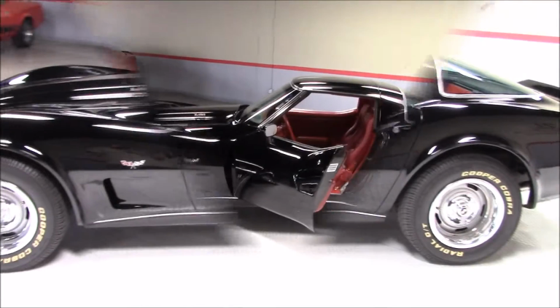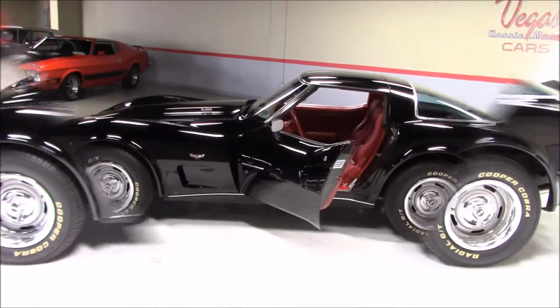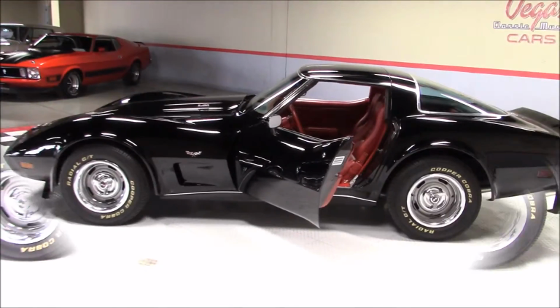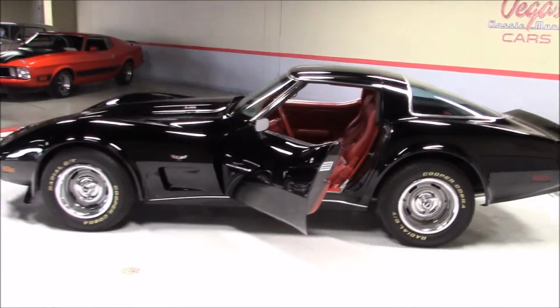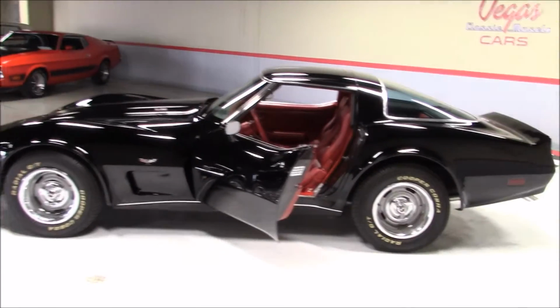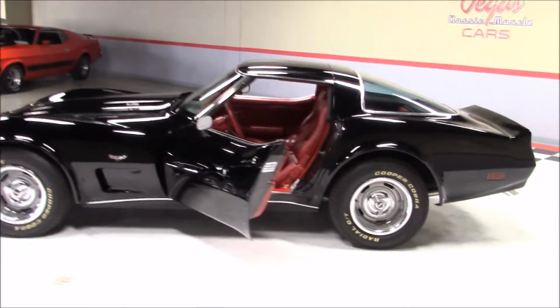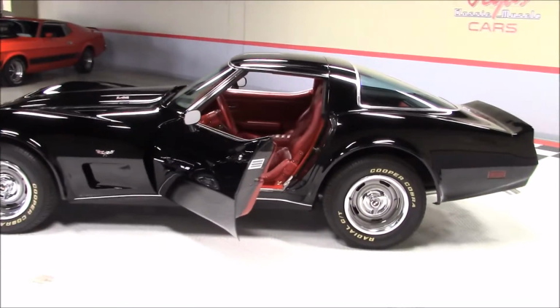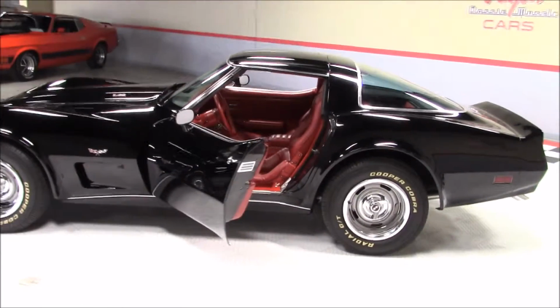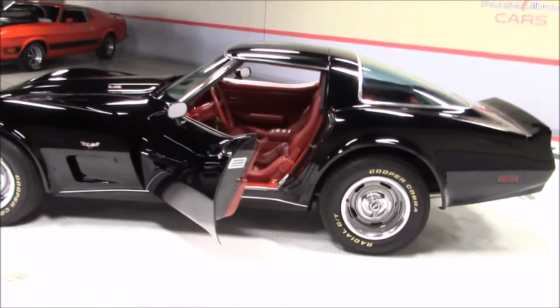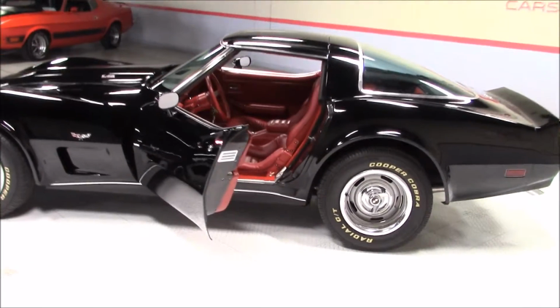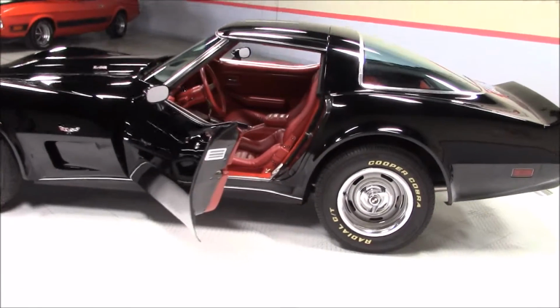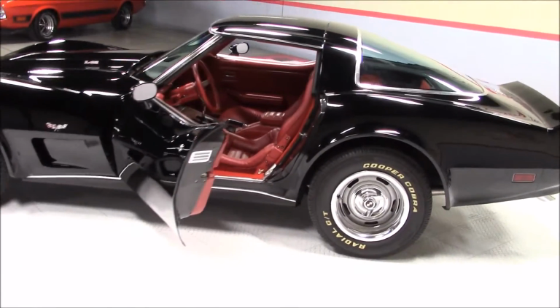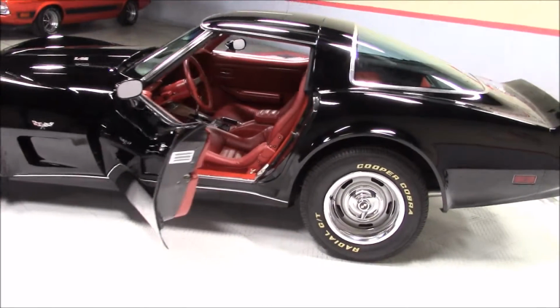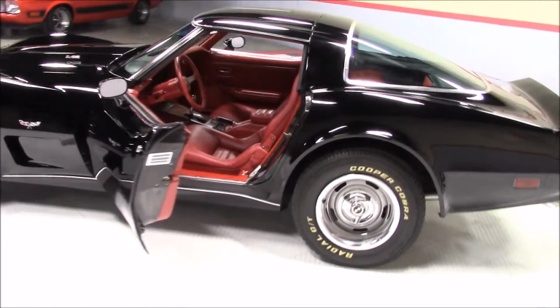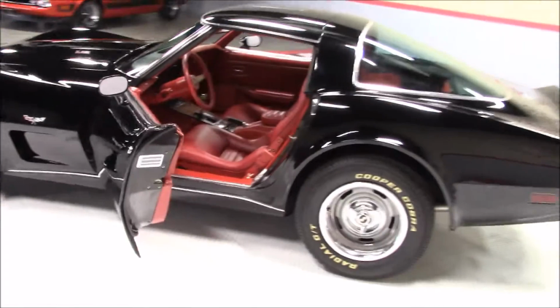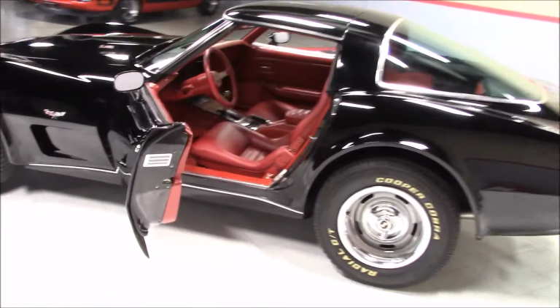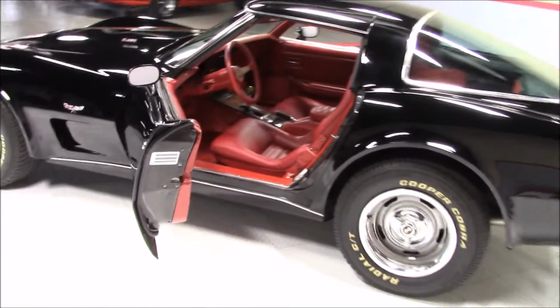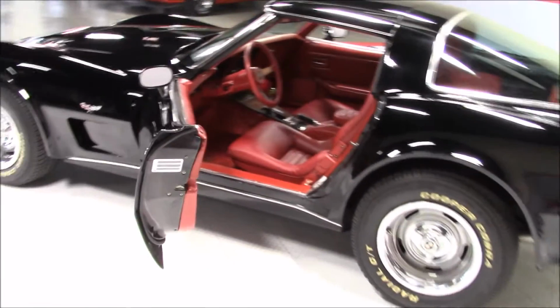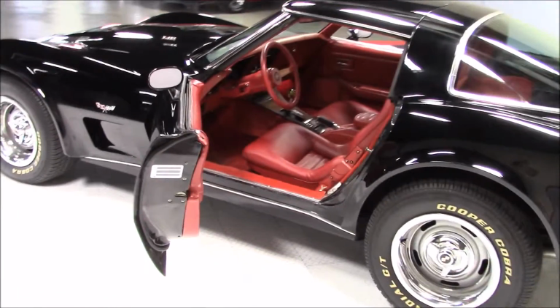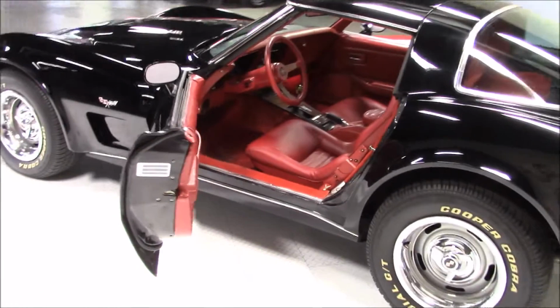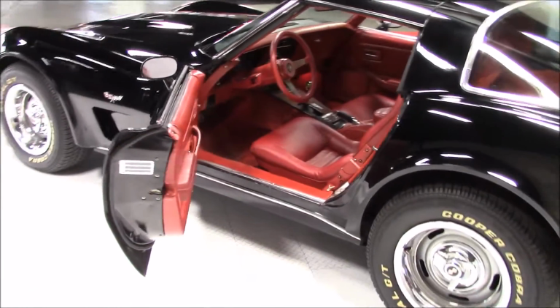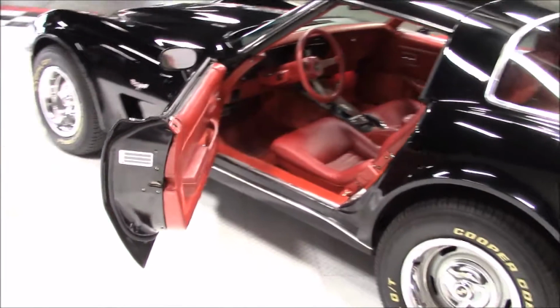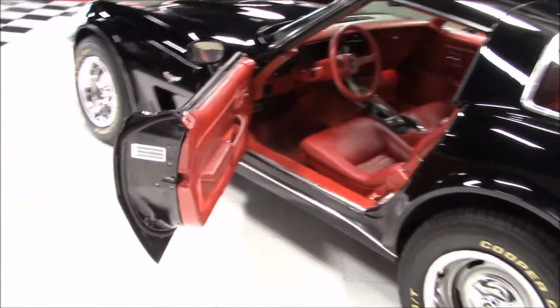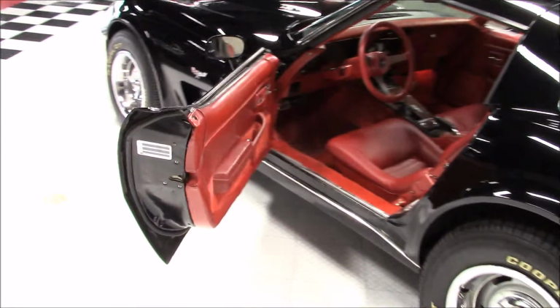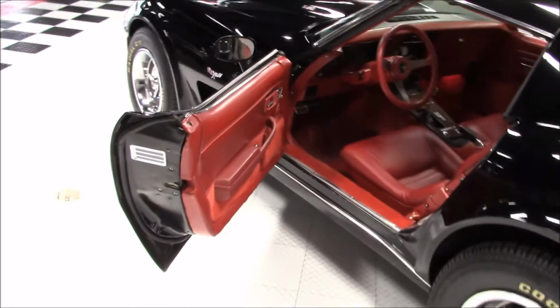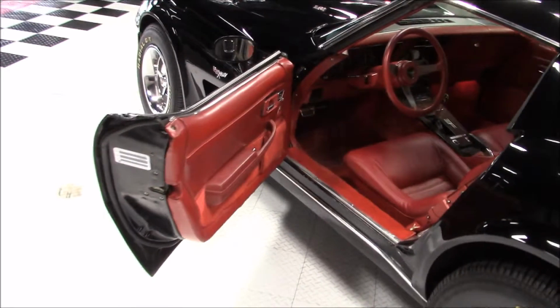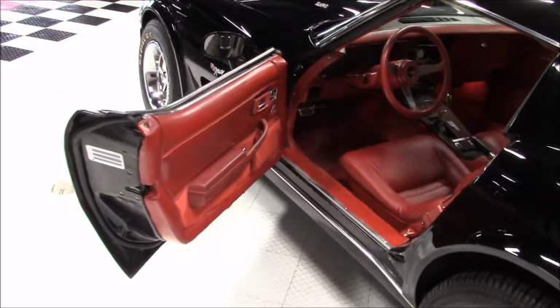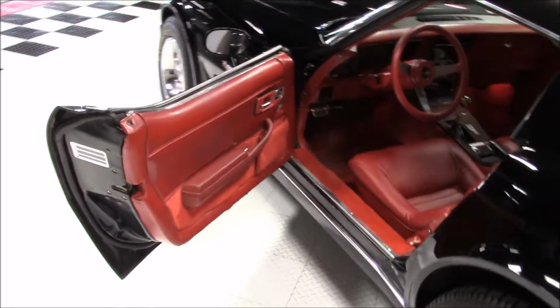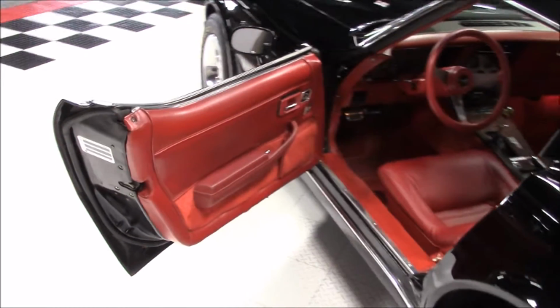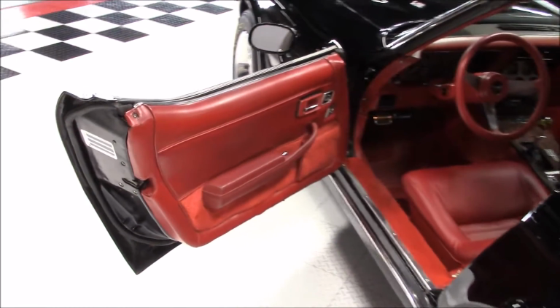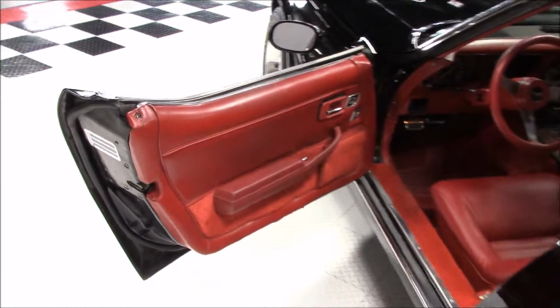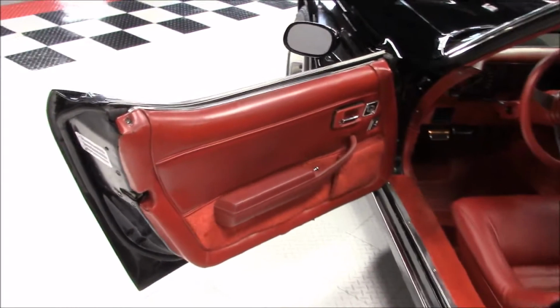The interior was done beautifully in red and has brand new leather seats. It also has the wood paneling around the gauges.